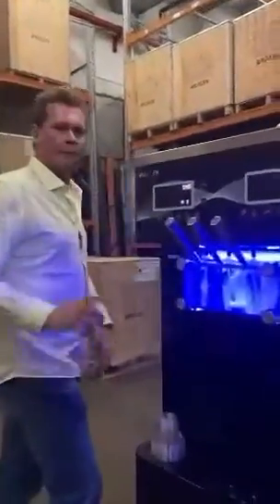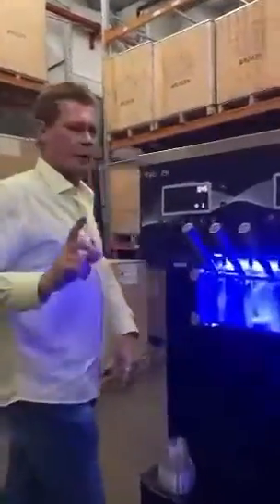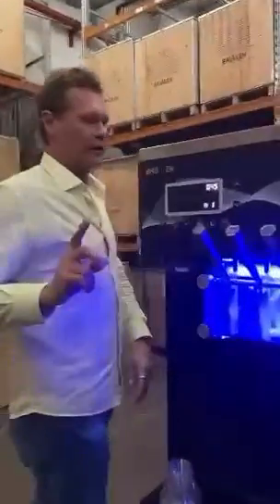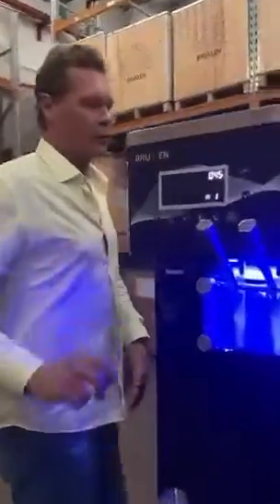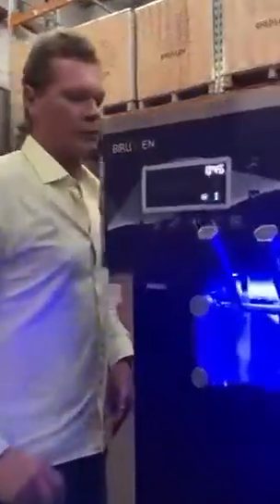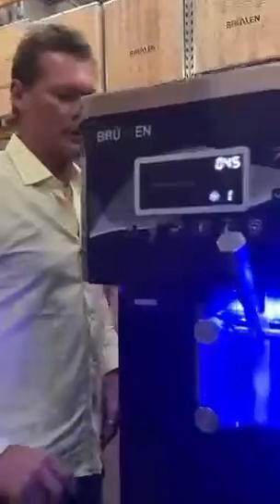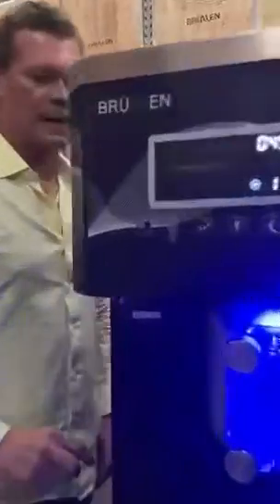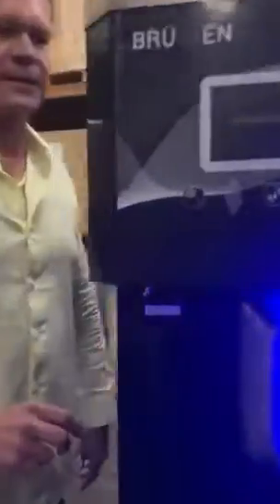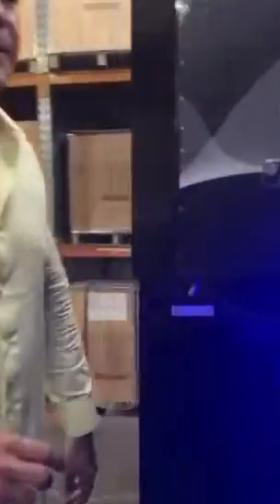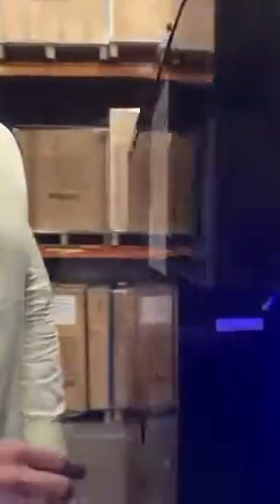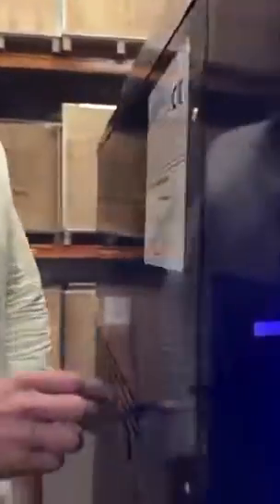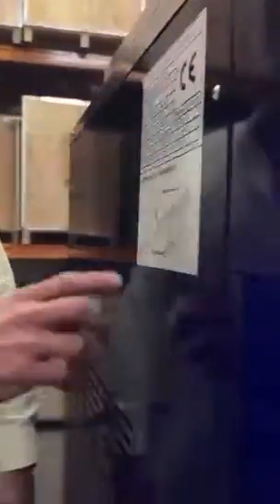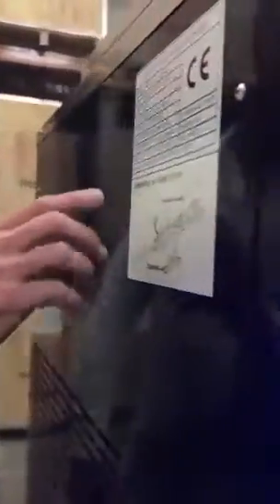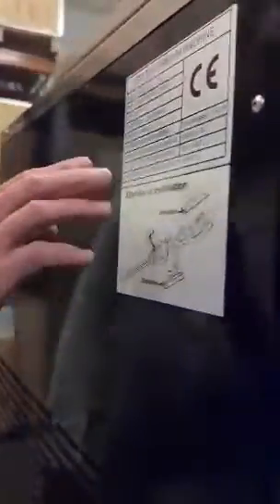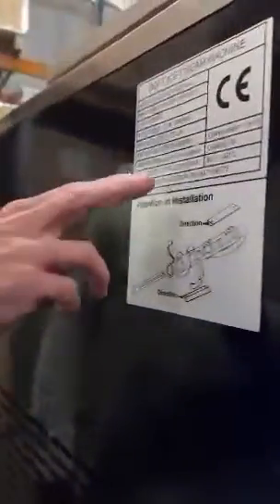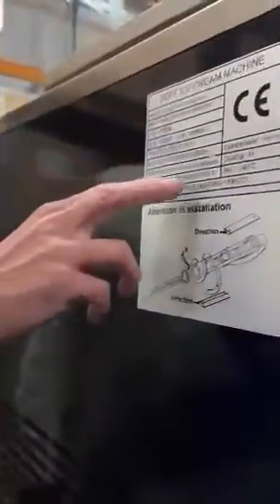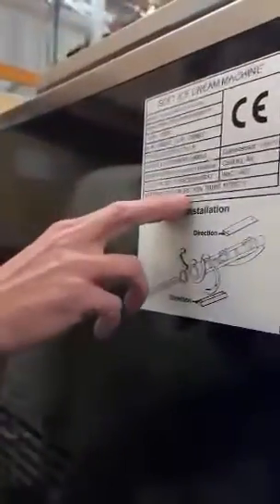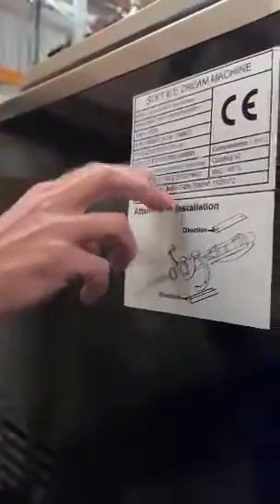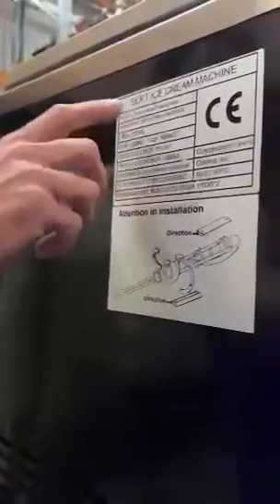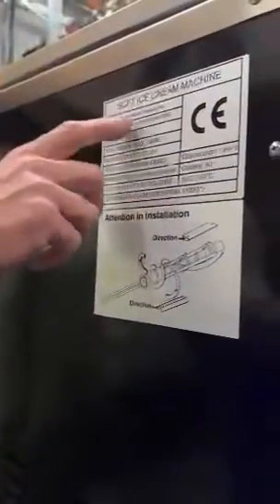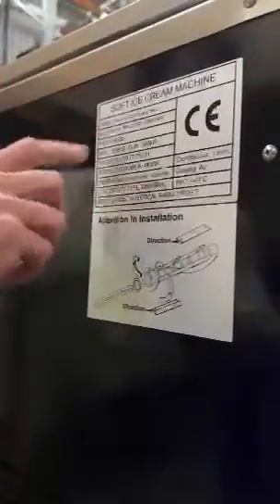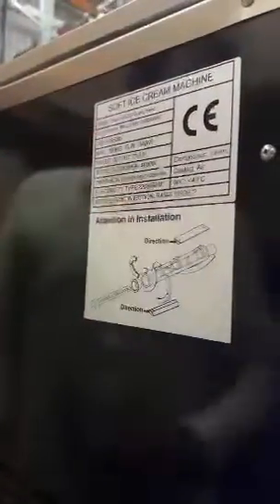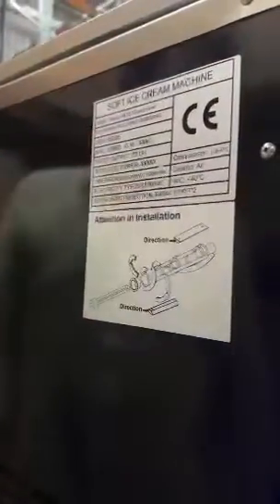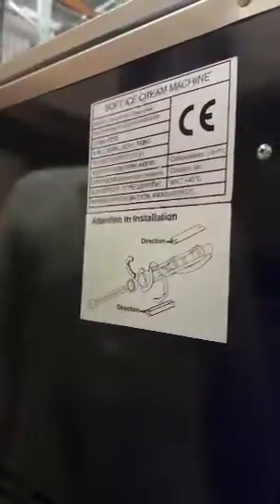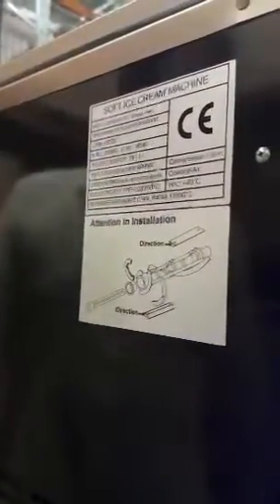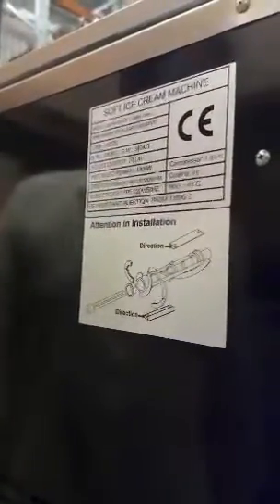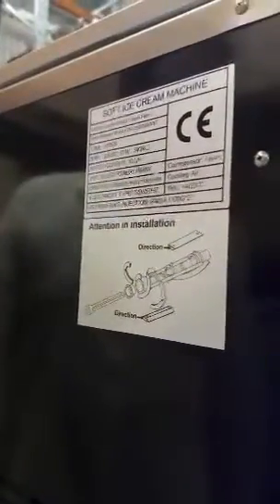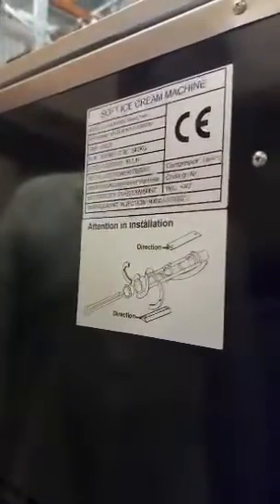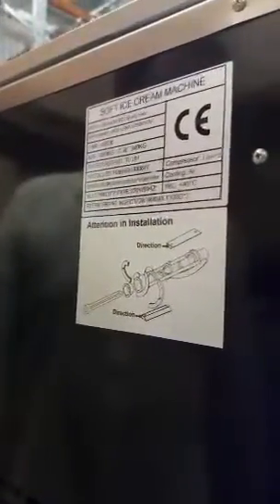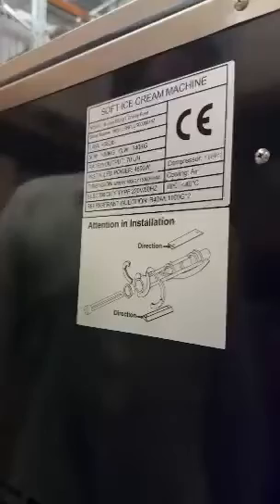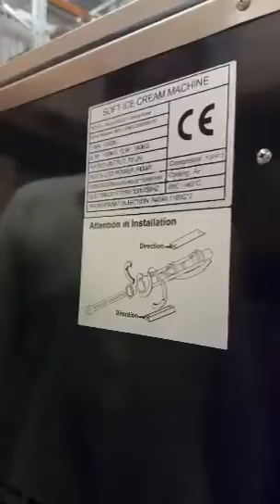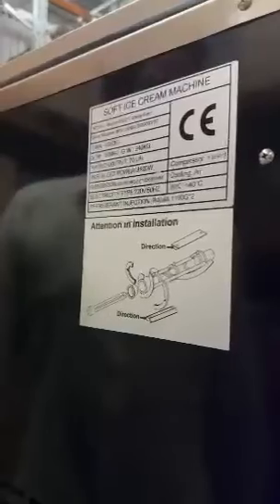Quickly, on all Brulin machines, make sure you have a Brulin build plate and serial number, and ensure your machine is a genuine Brulin machine.